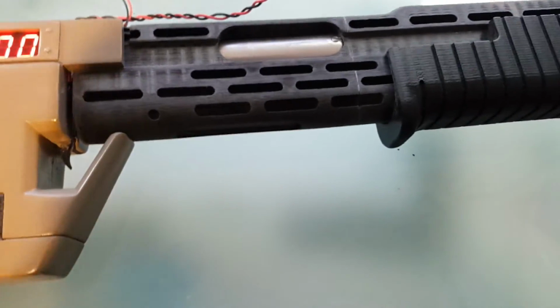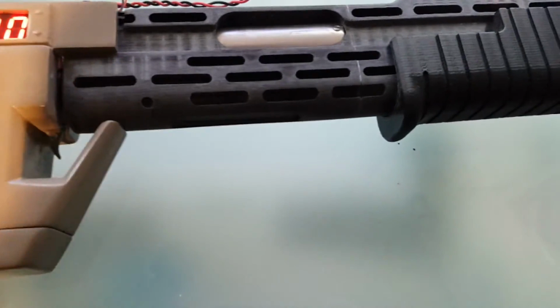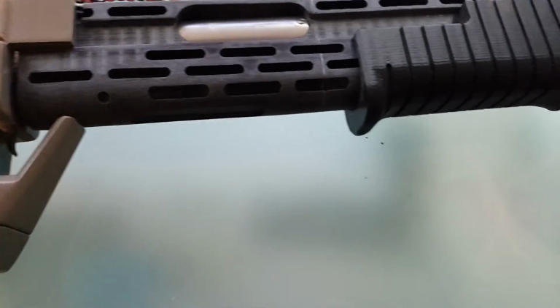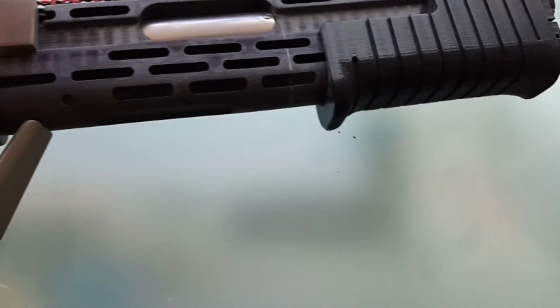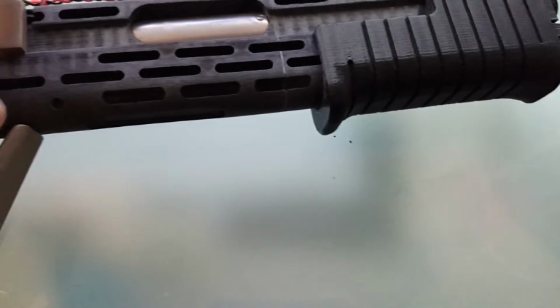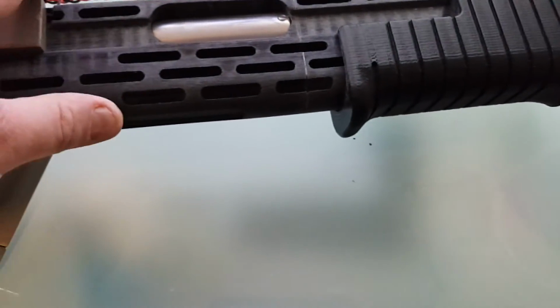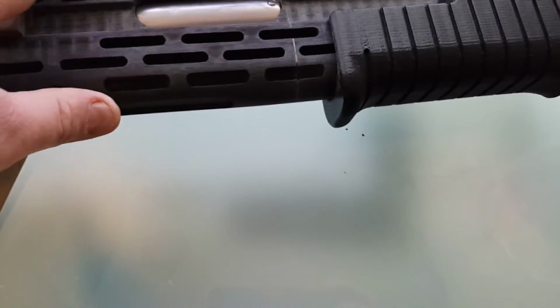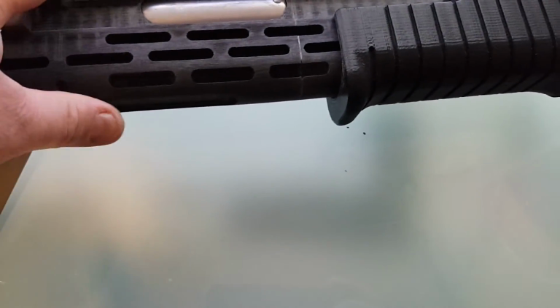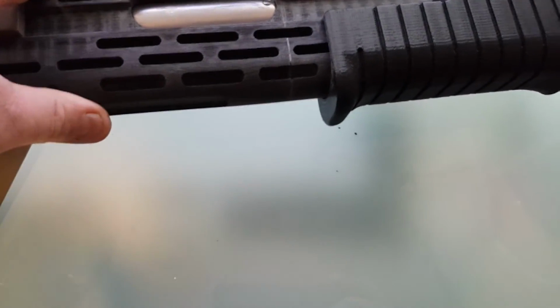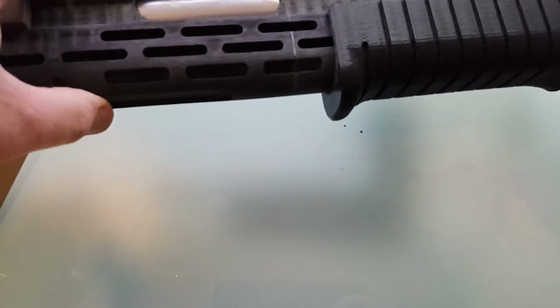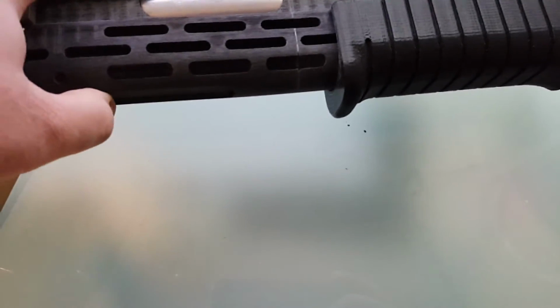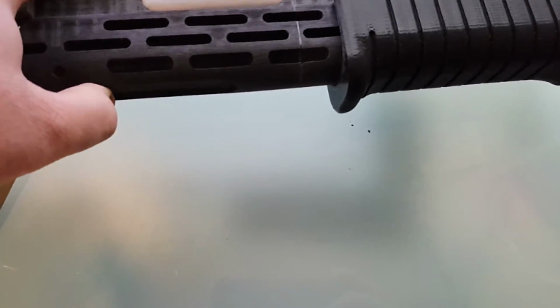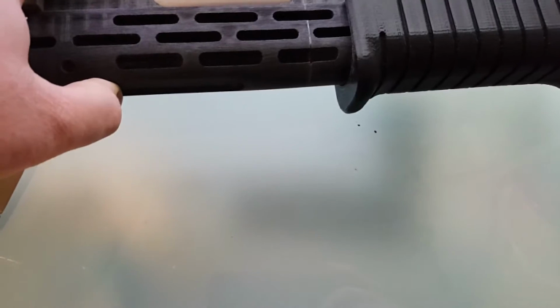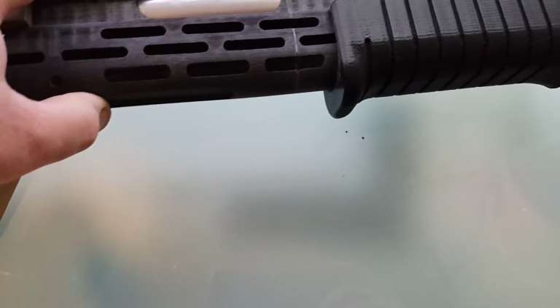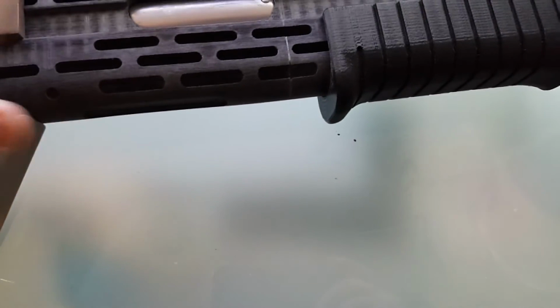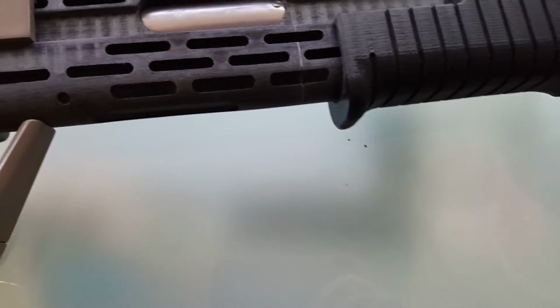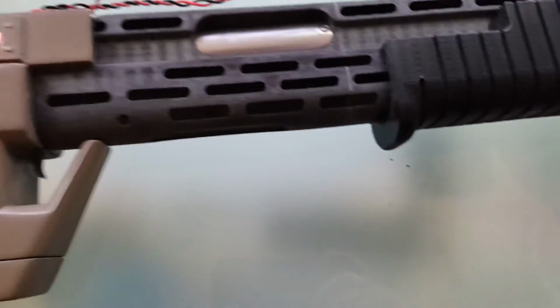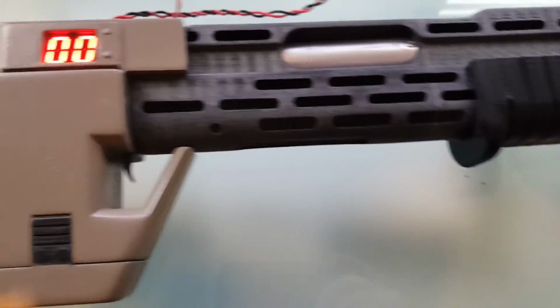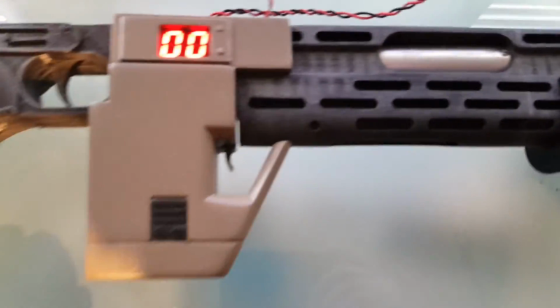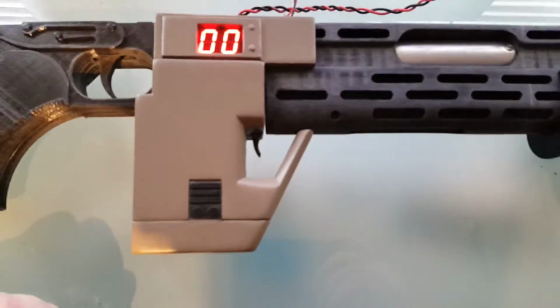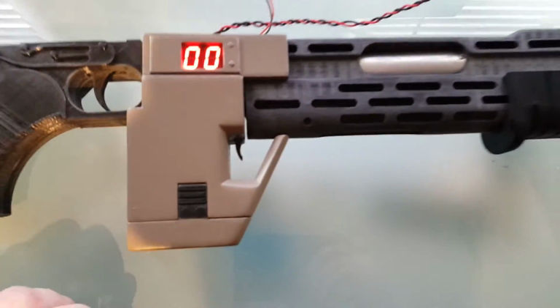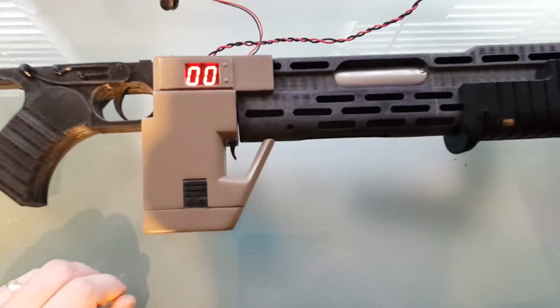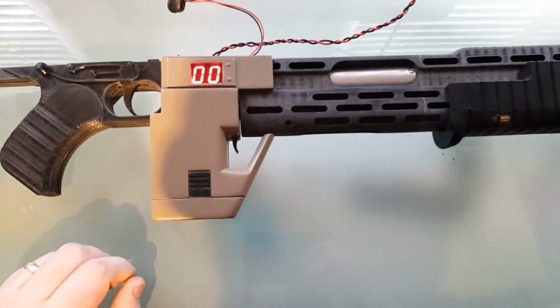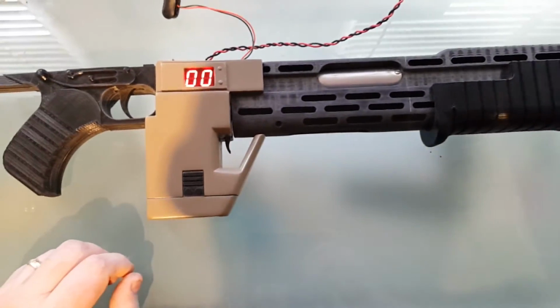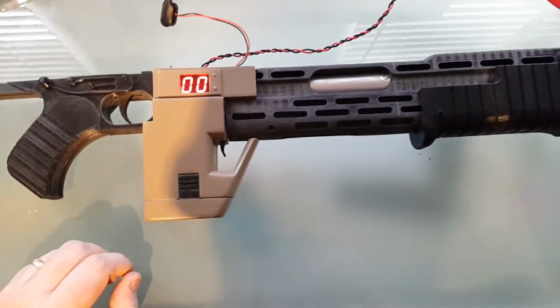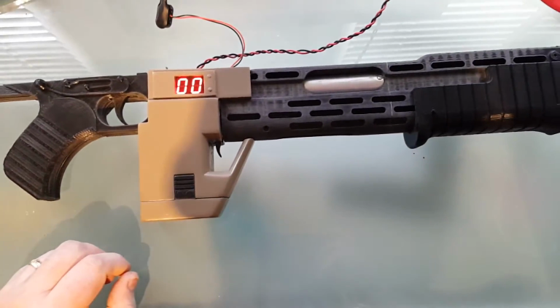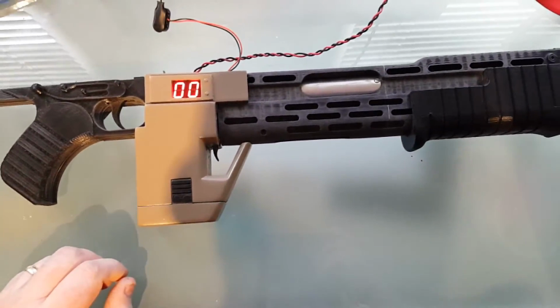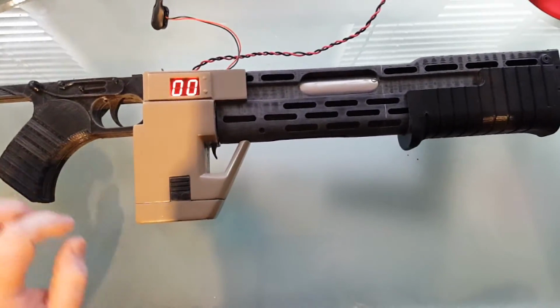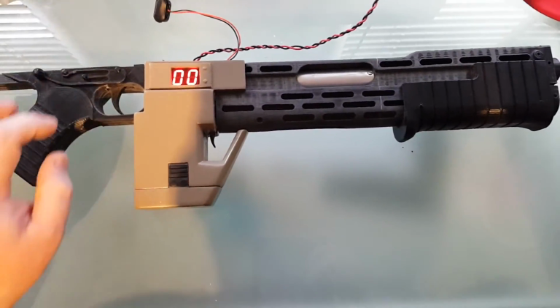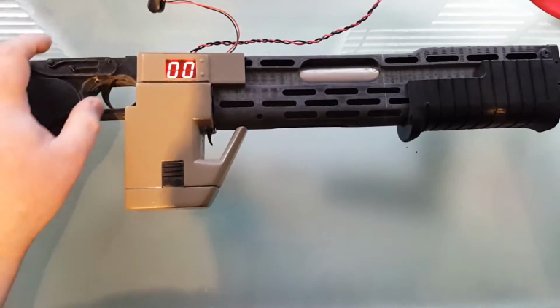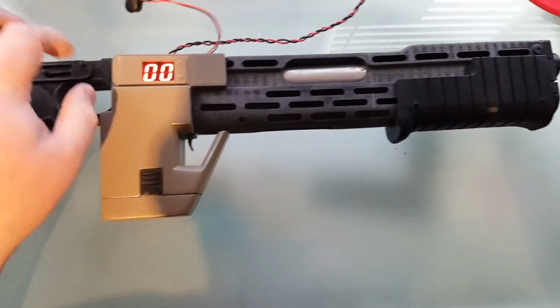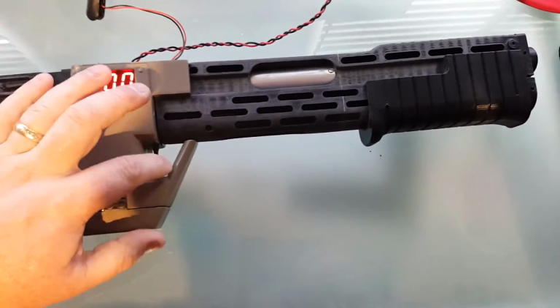There's also an LED connection for the main barrel for when you're shooting the main blaster.